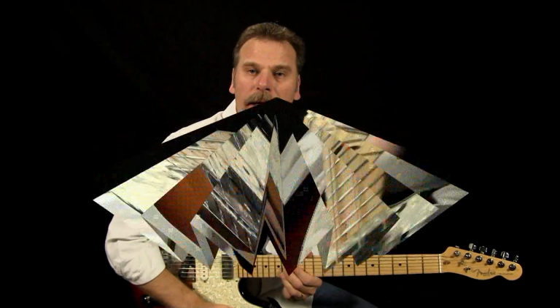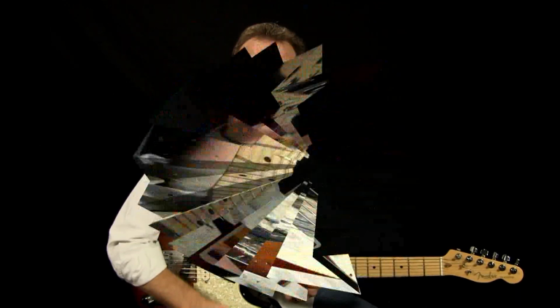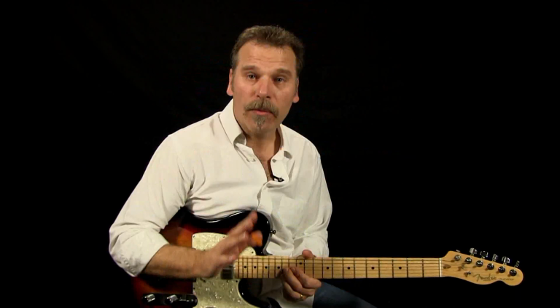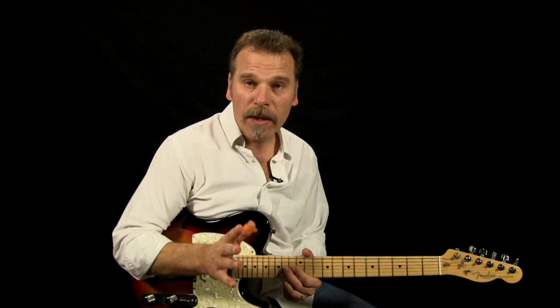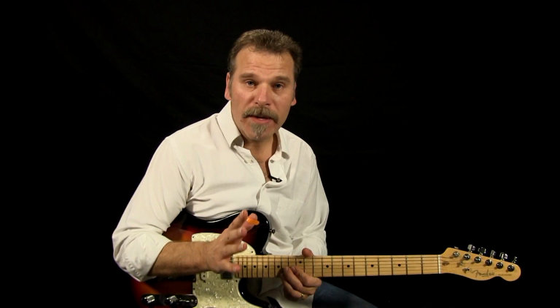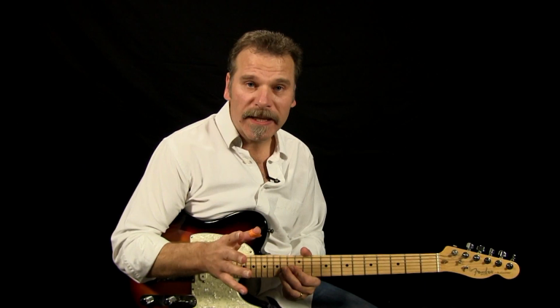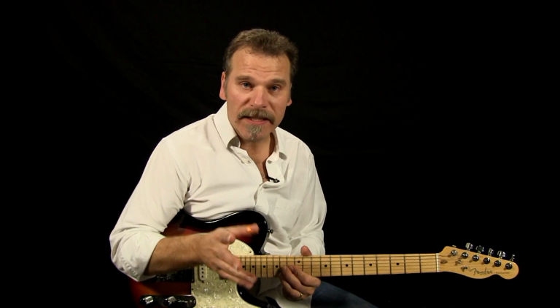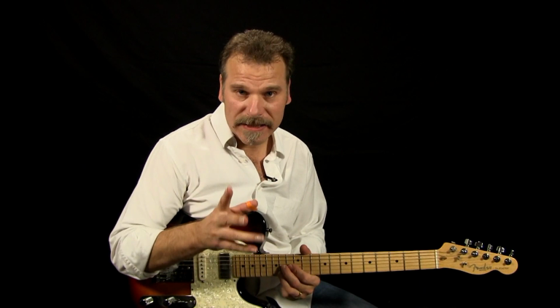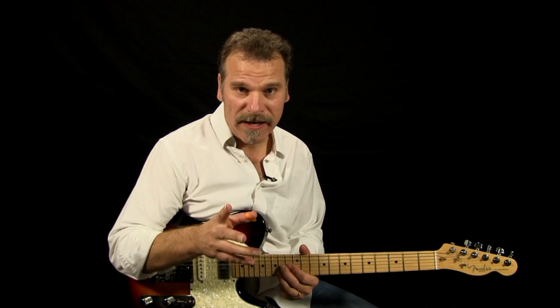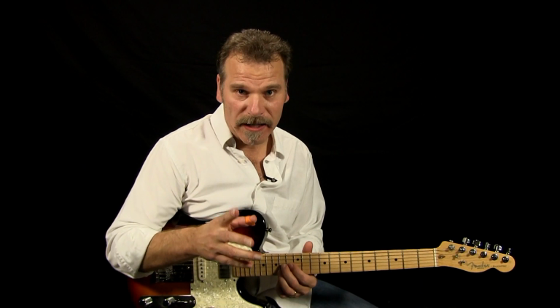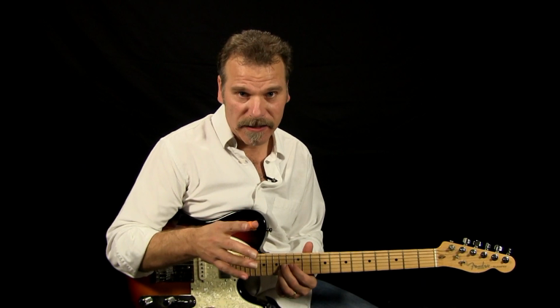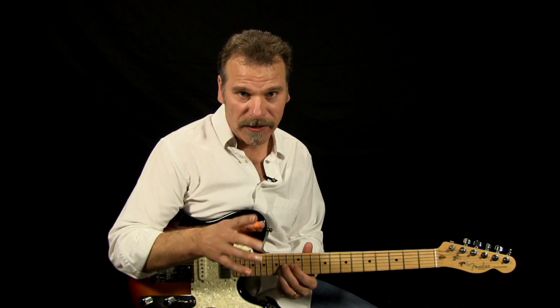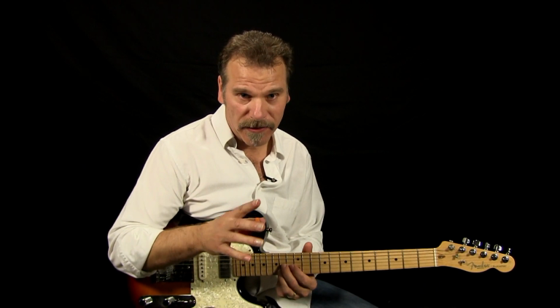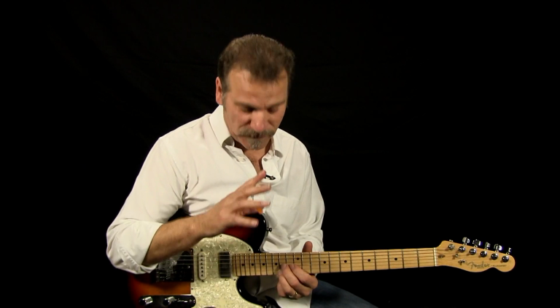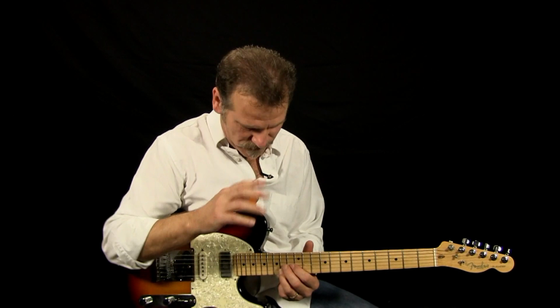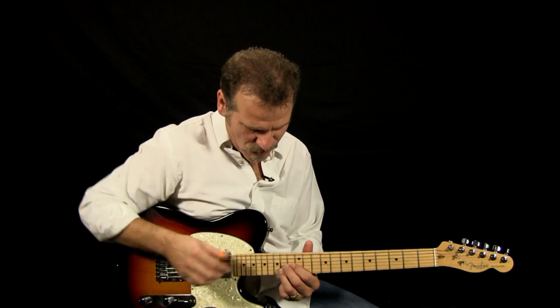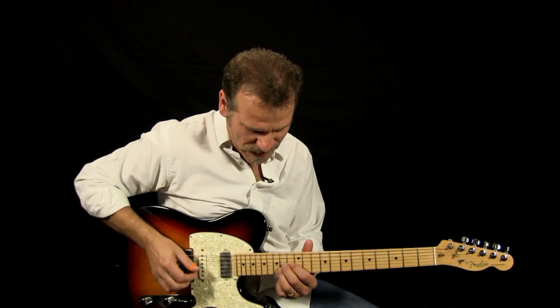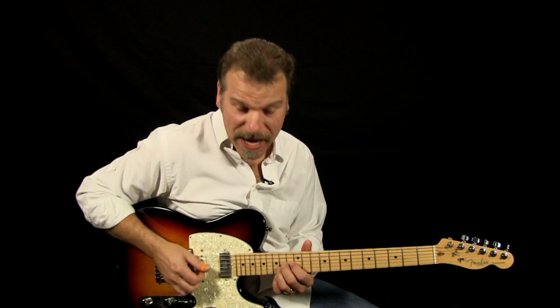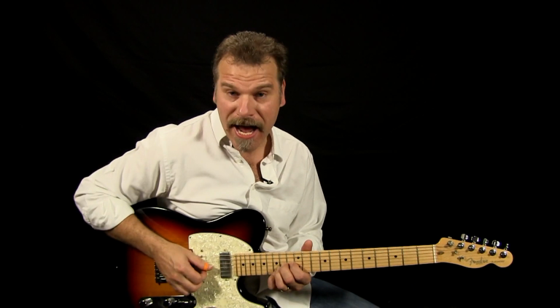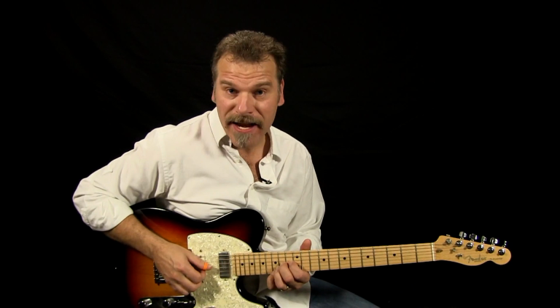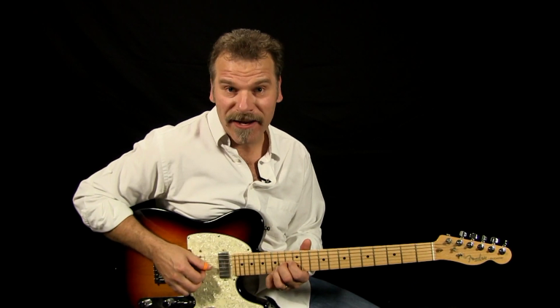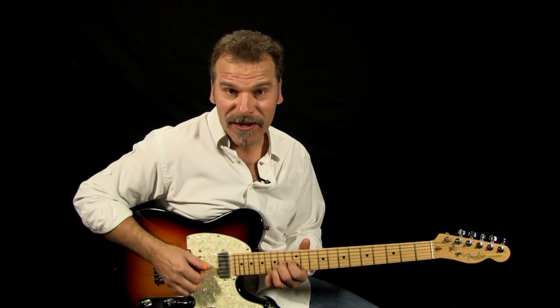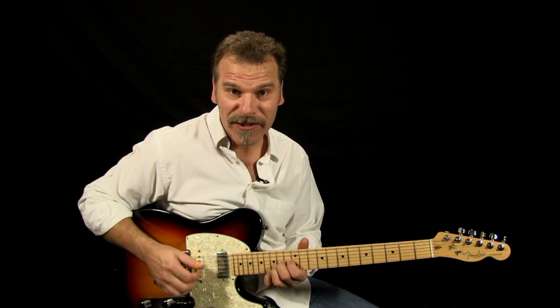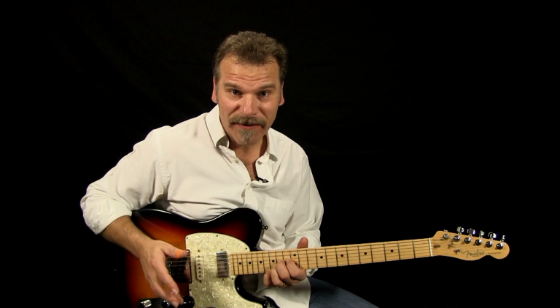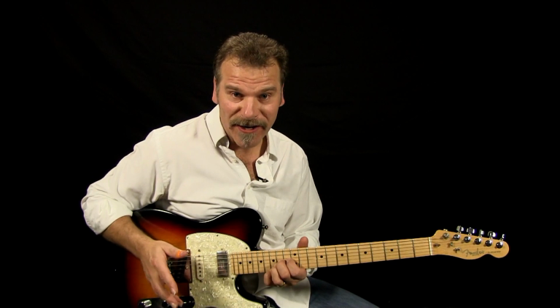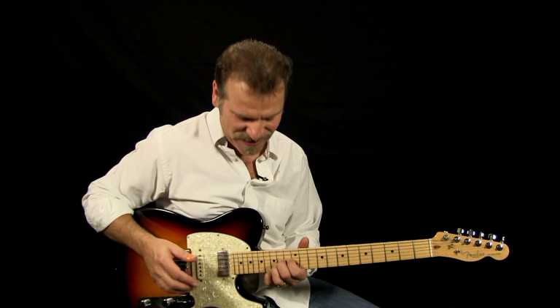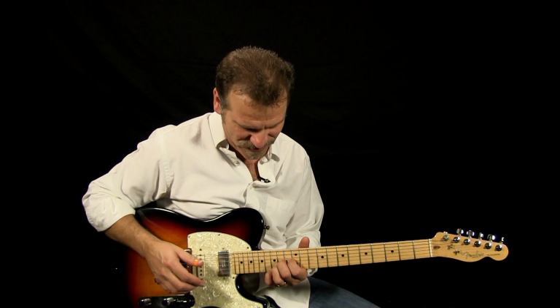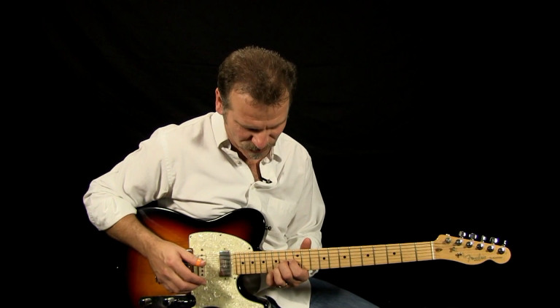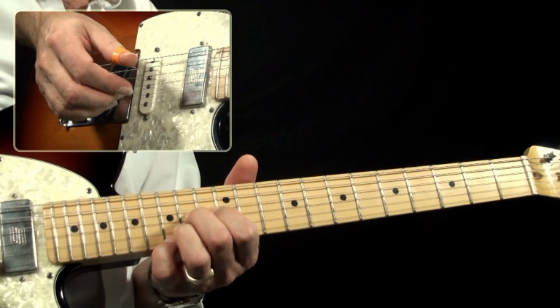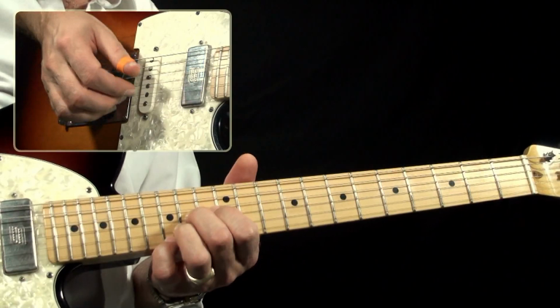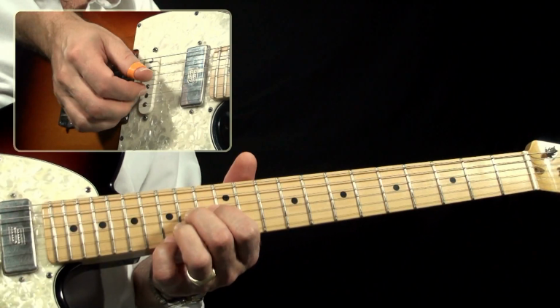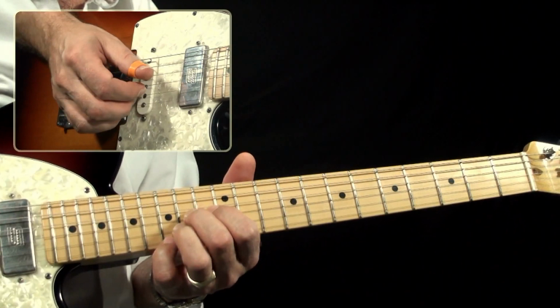Now if you really want to make this lick sound like a steel, you can add another finger here and do triple stops. This is a really cool lick, by the way.